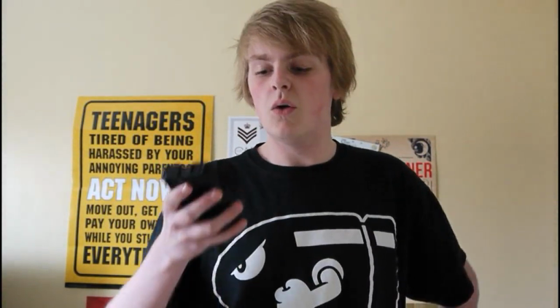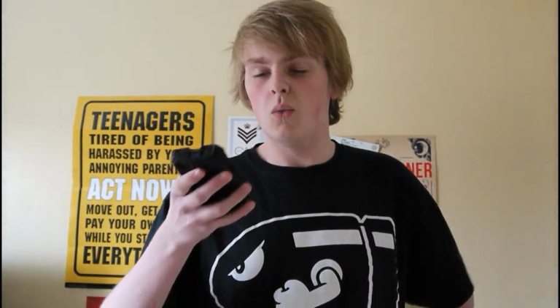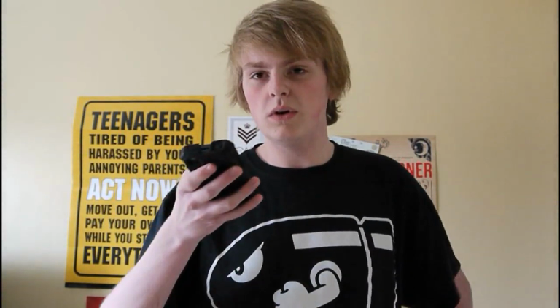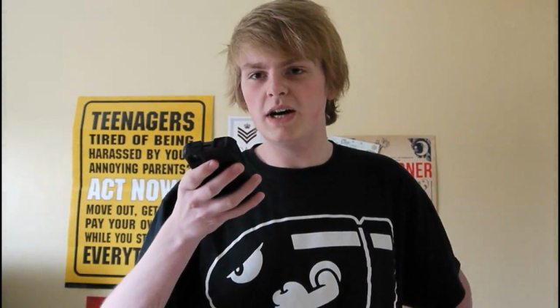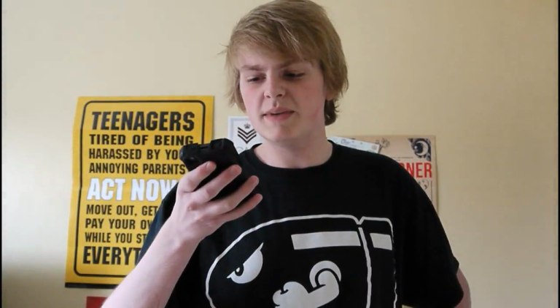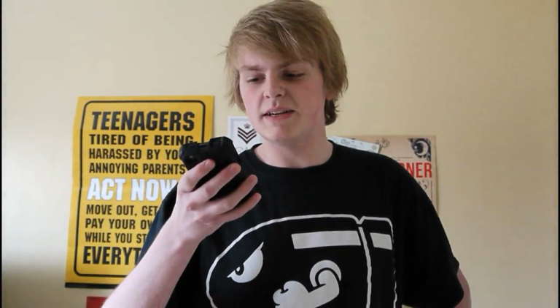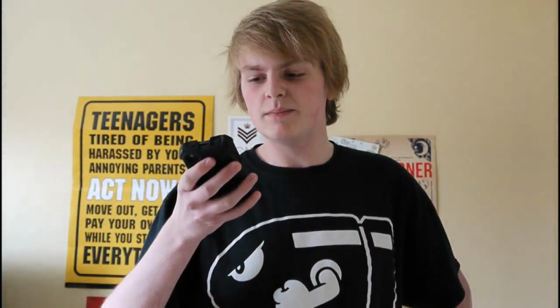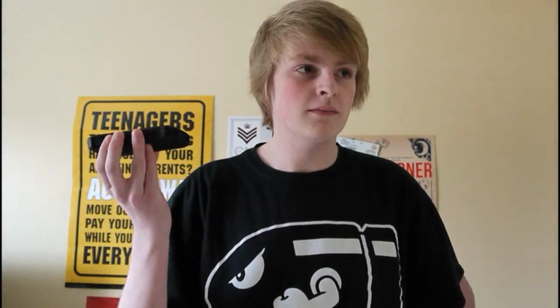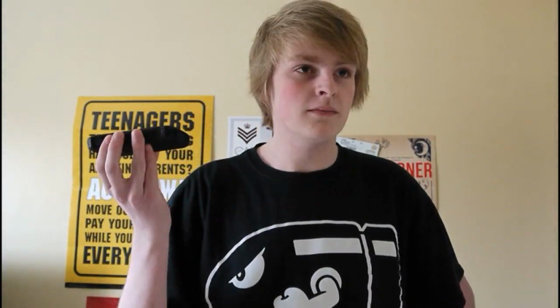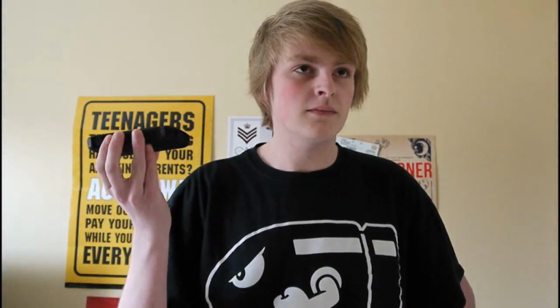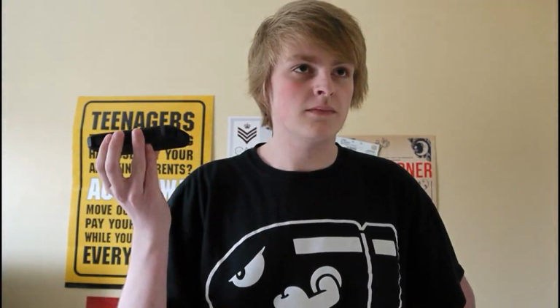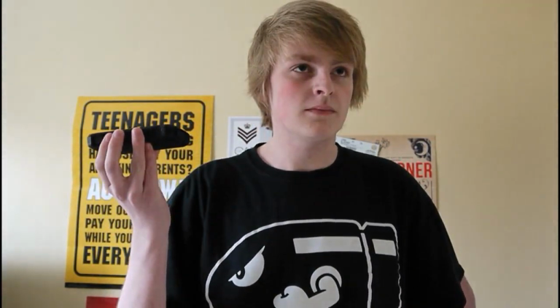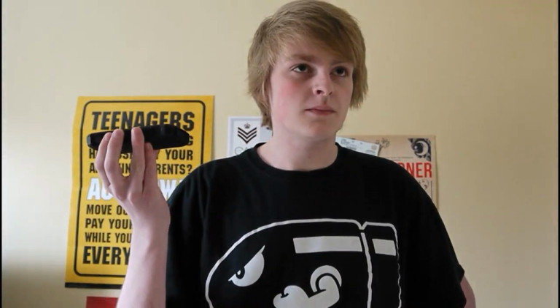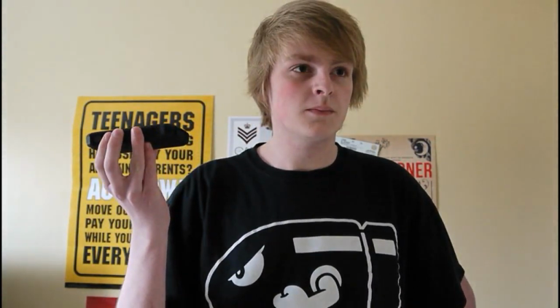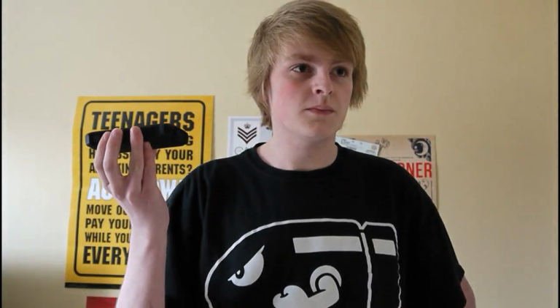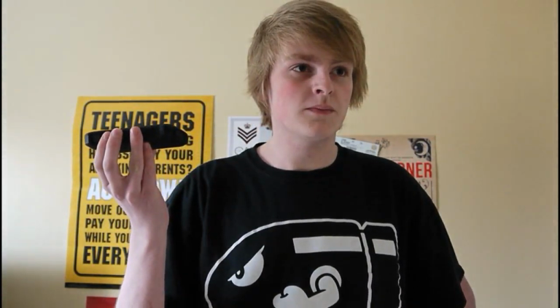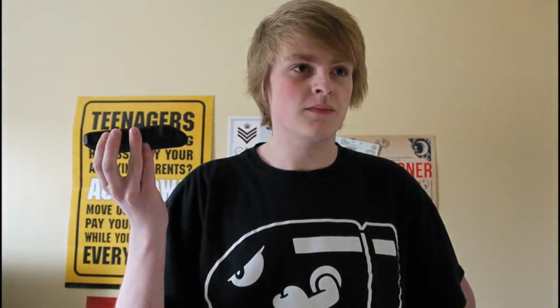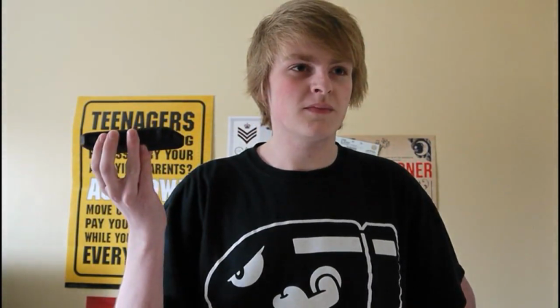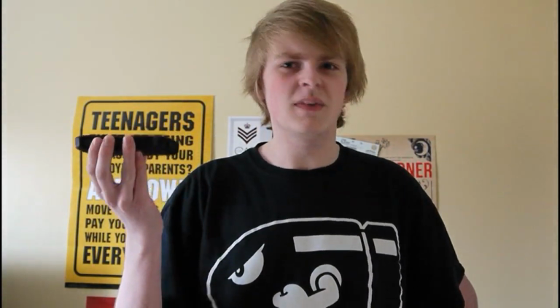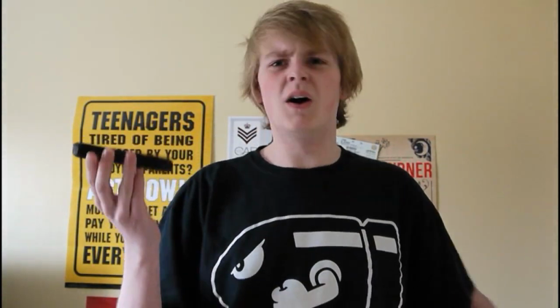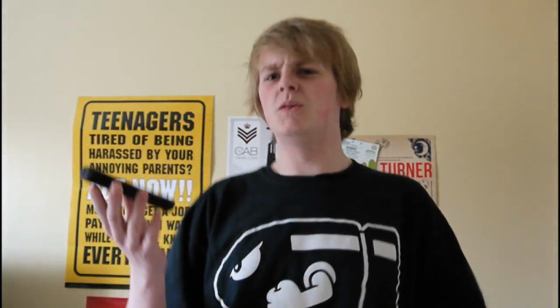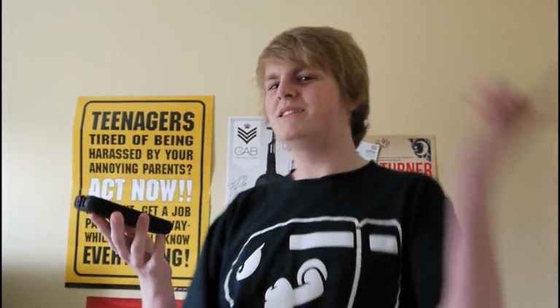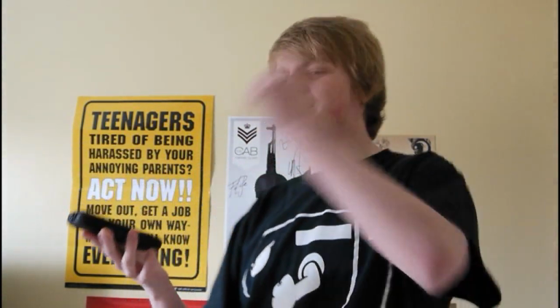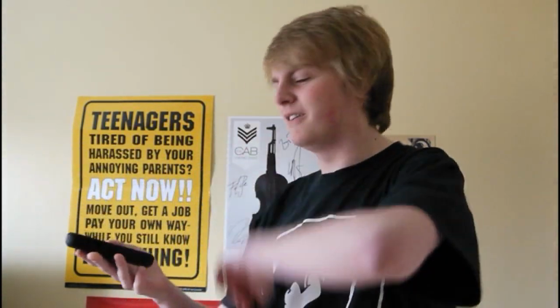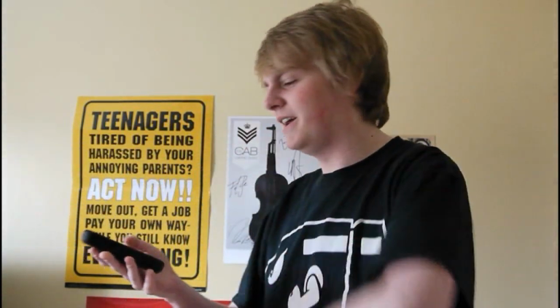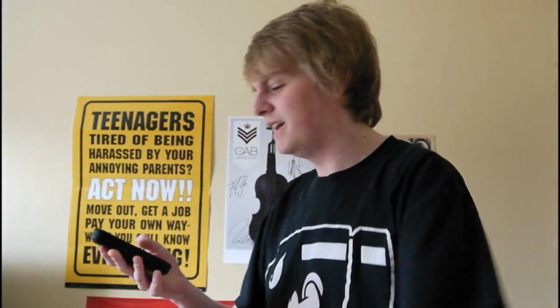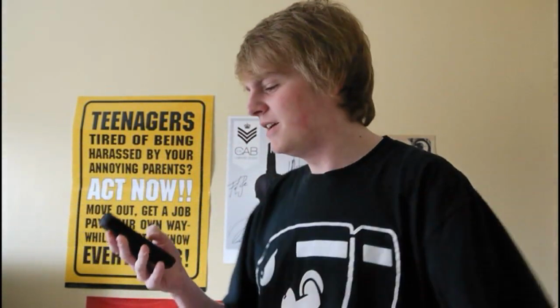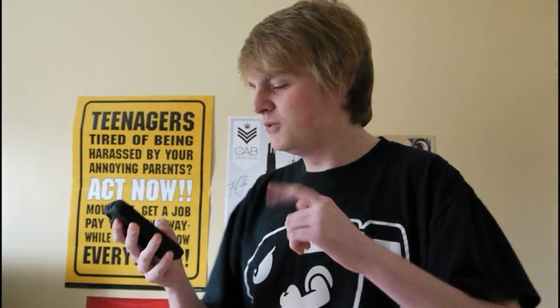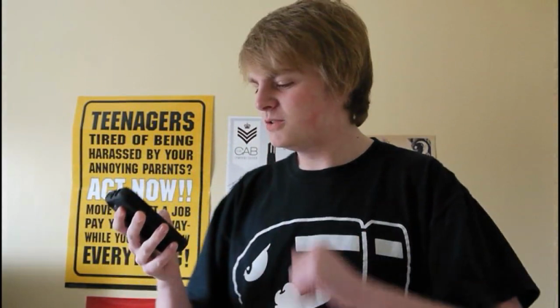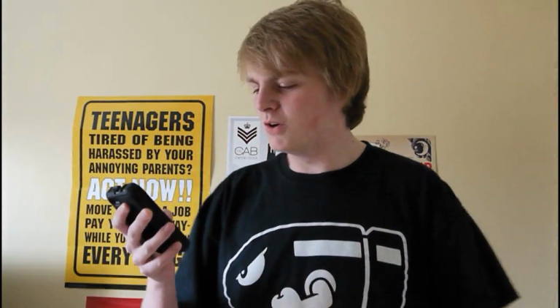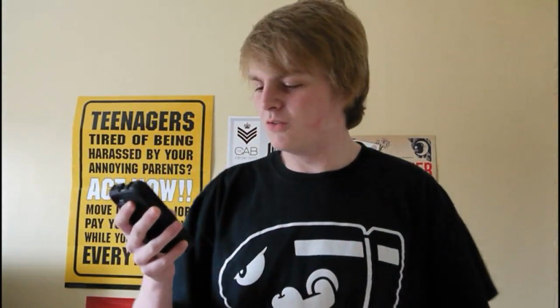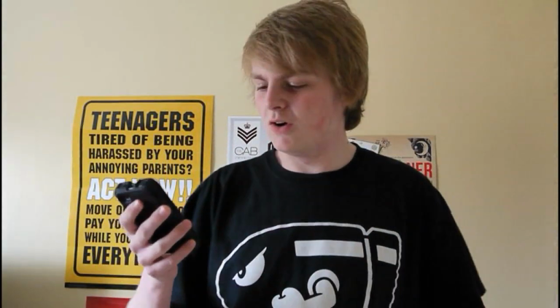What time is it? The time is 12:04. Oh, Siri. You so wrong.